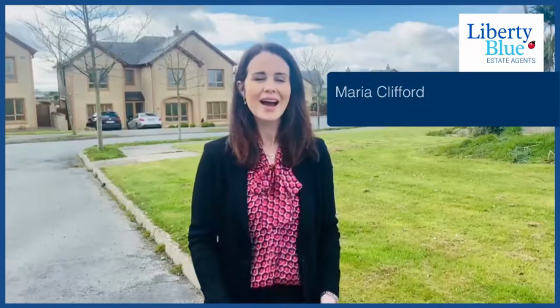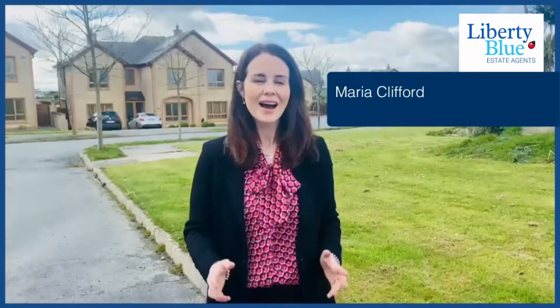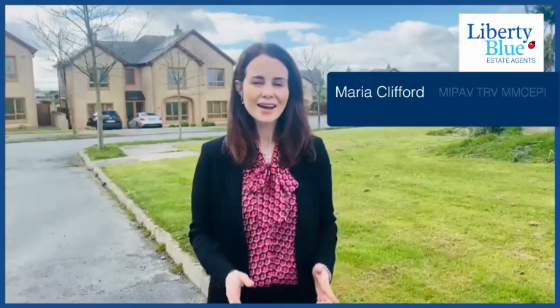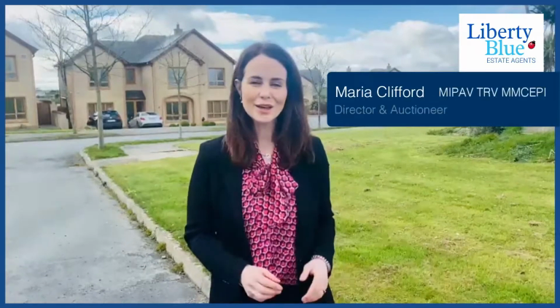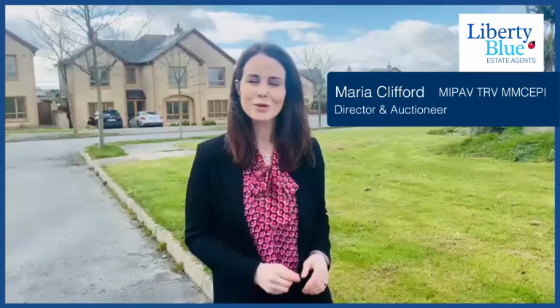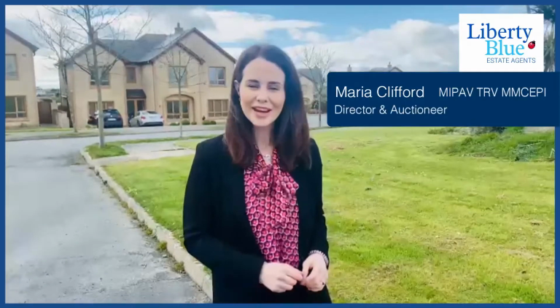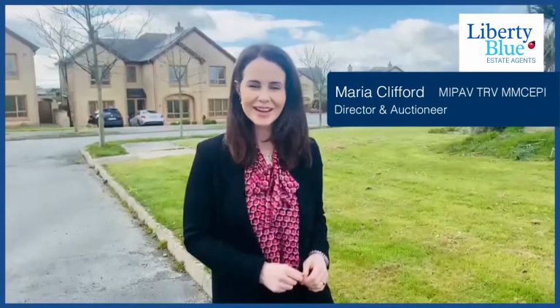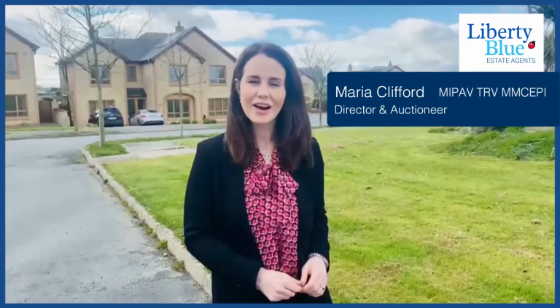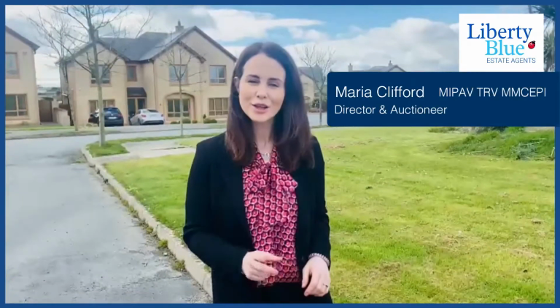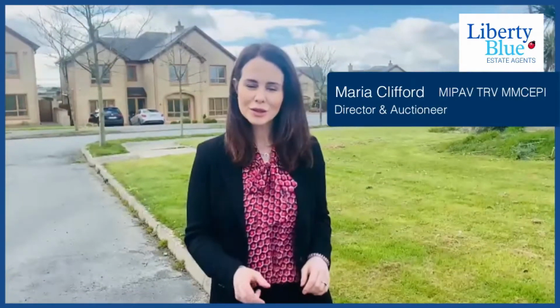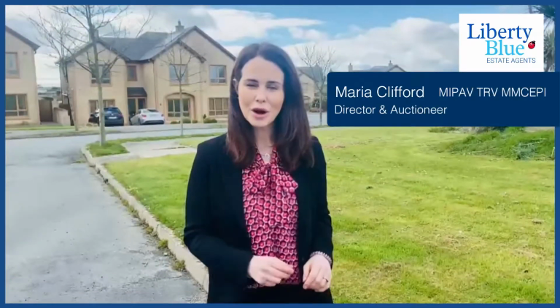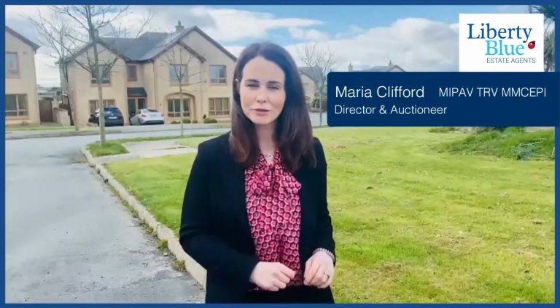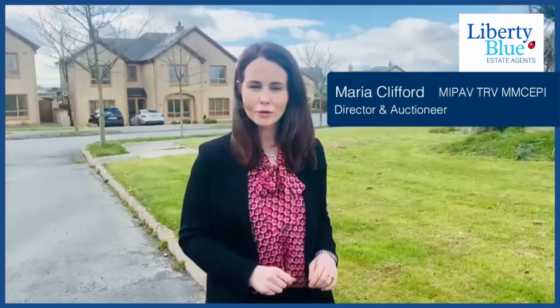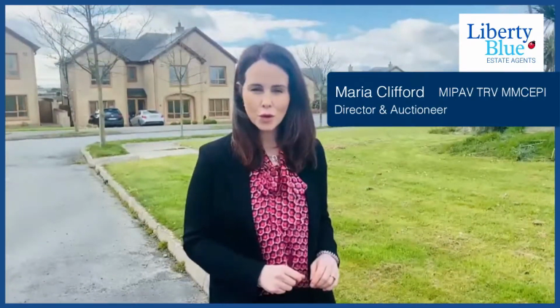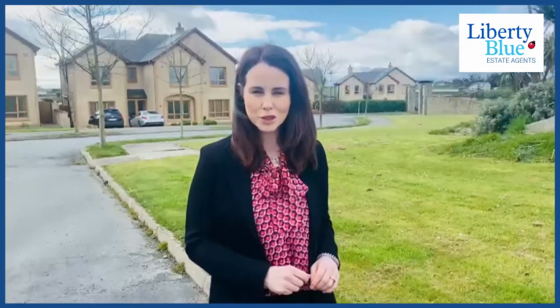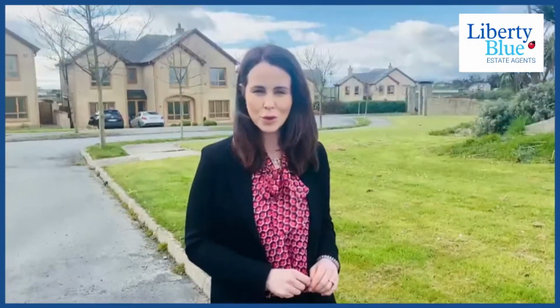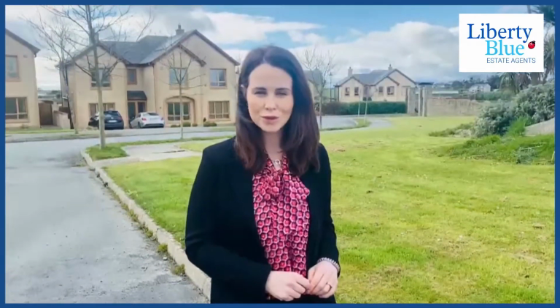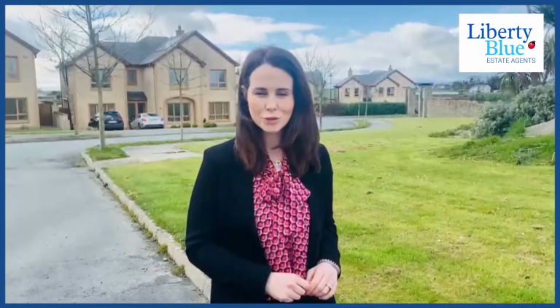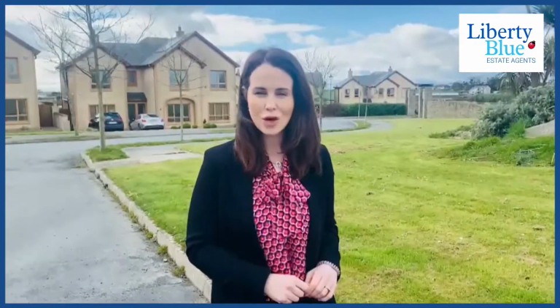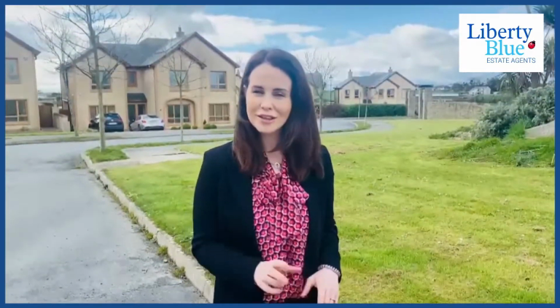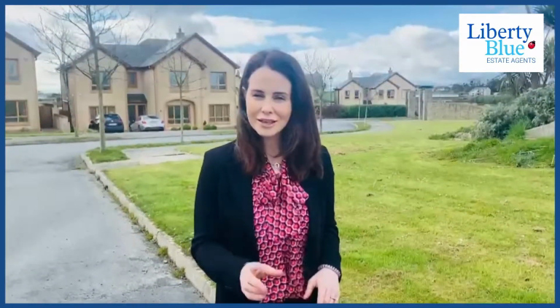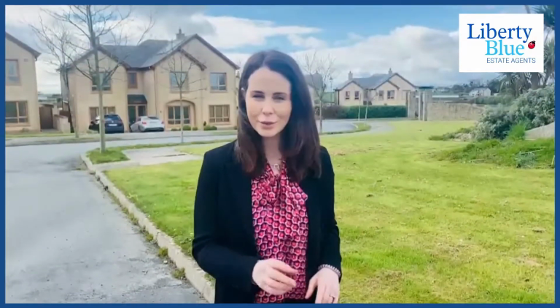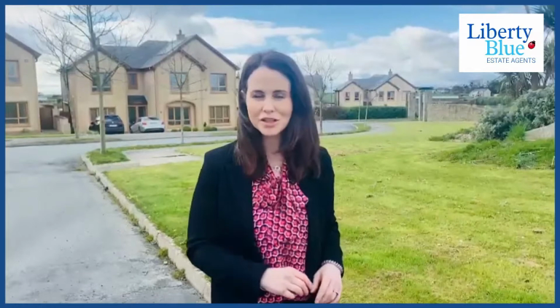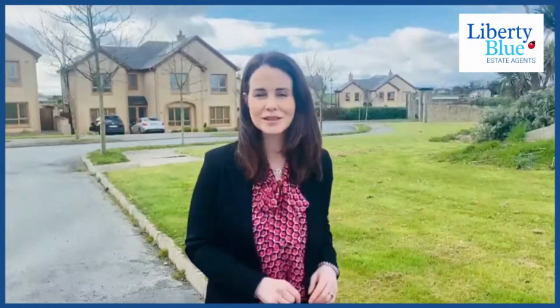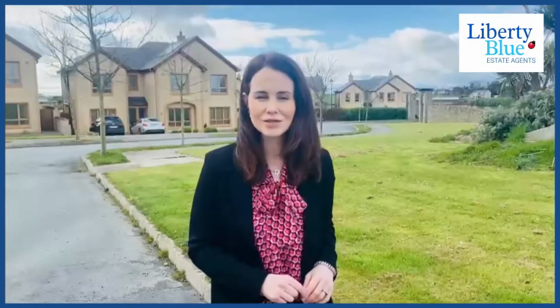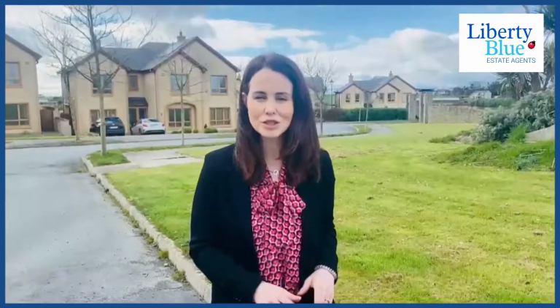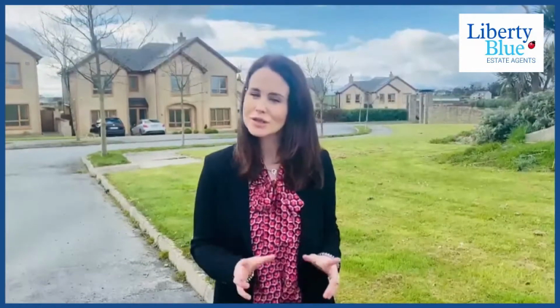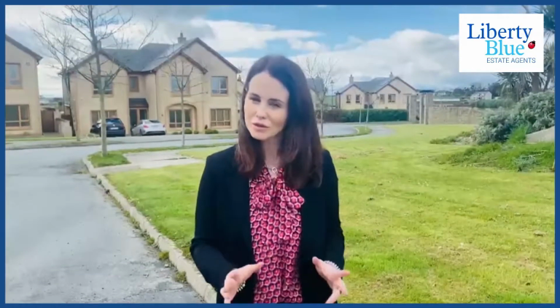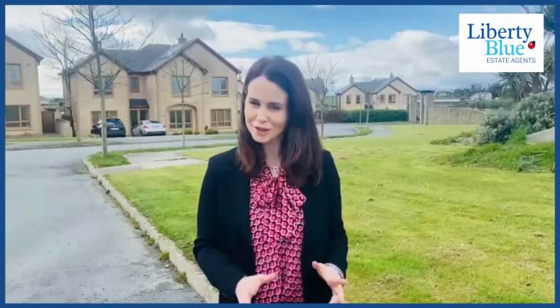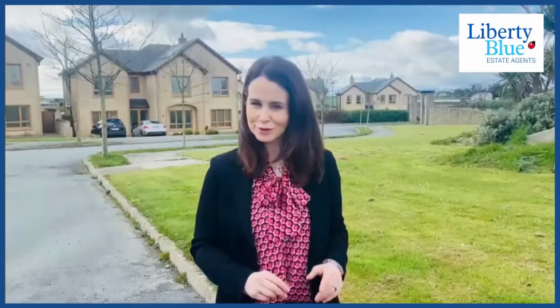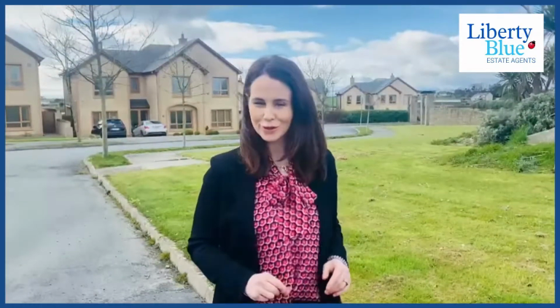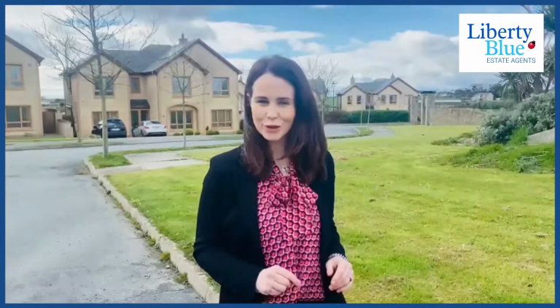Hi there, Maria here. Are you on the market for a four-bedroom home in Tramore? Then keep watching this video because we've got news for you.